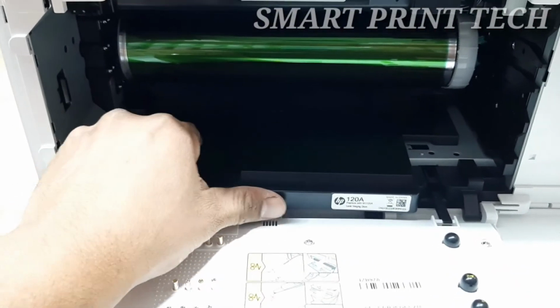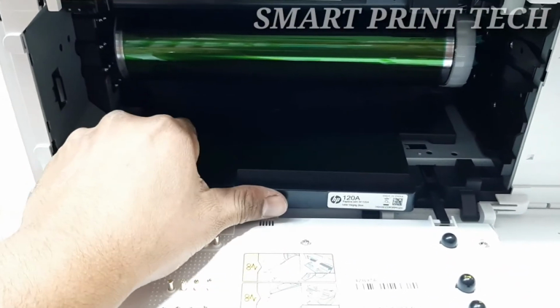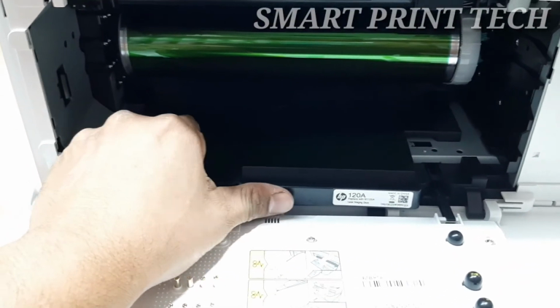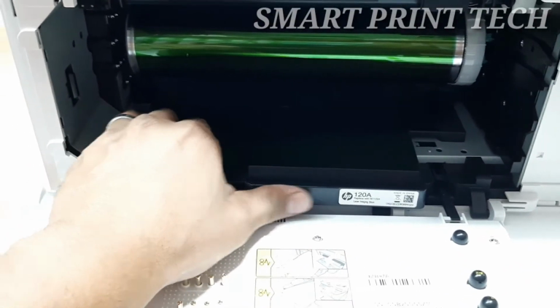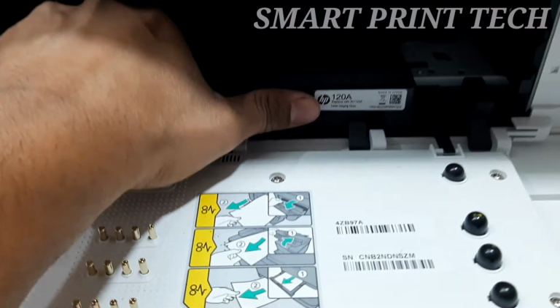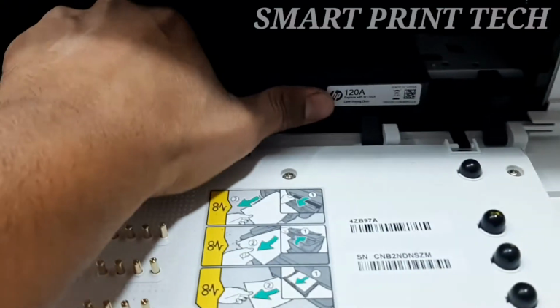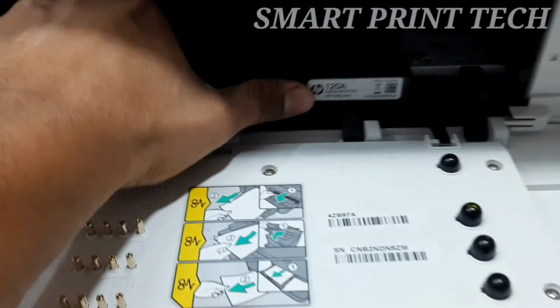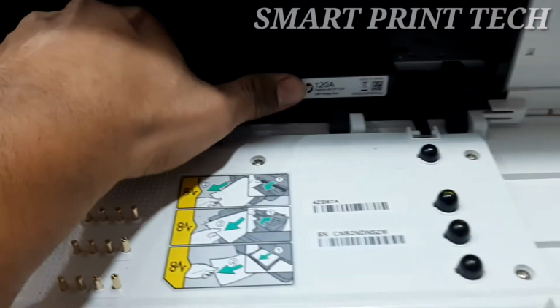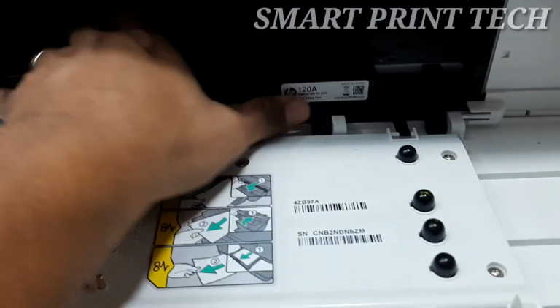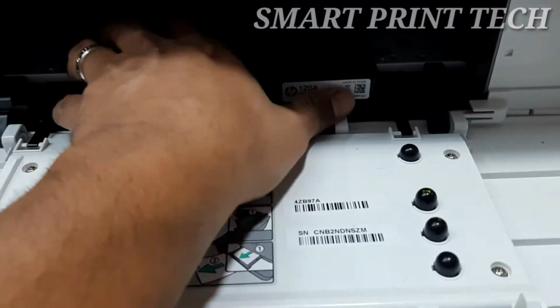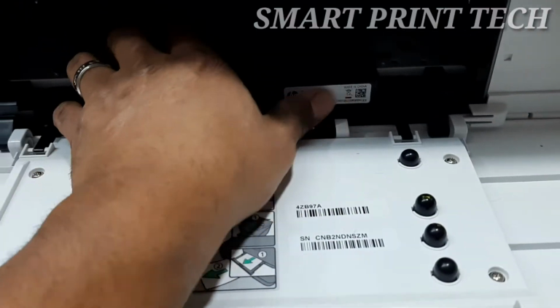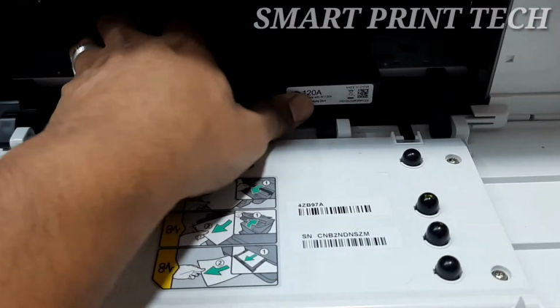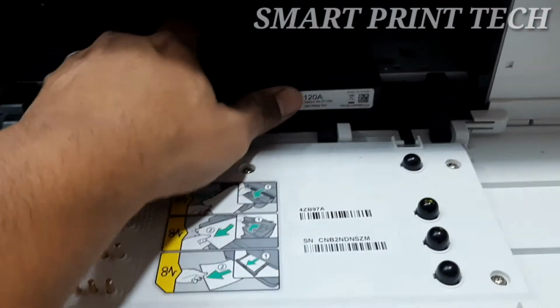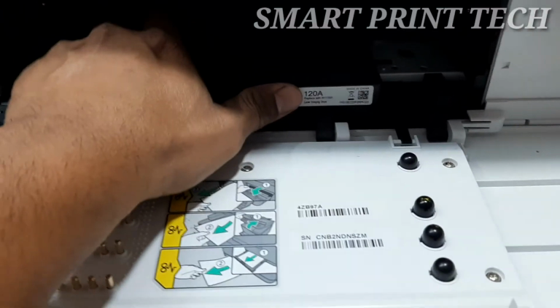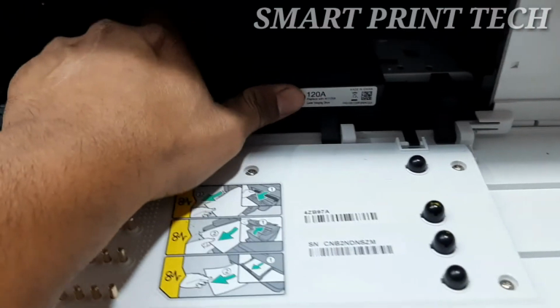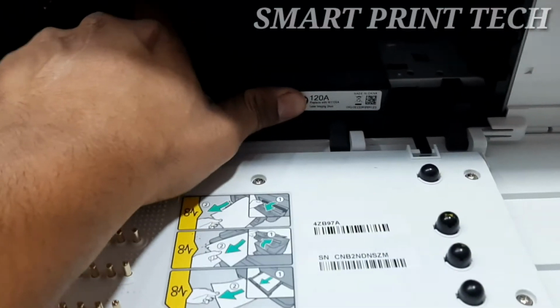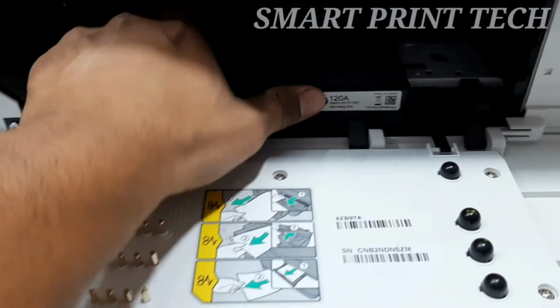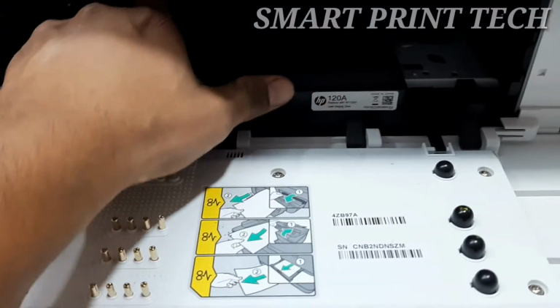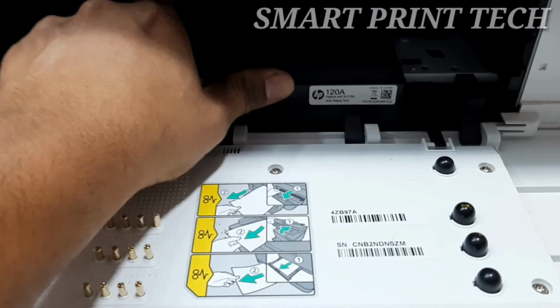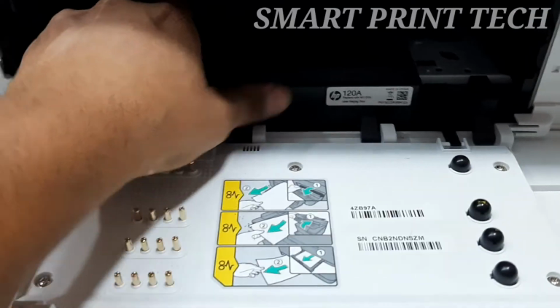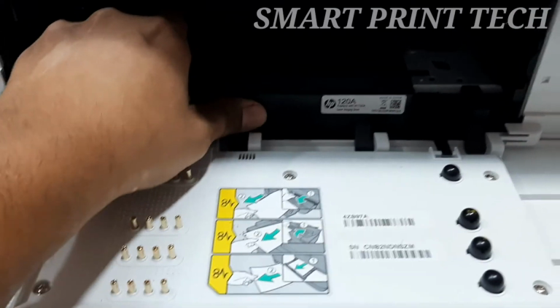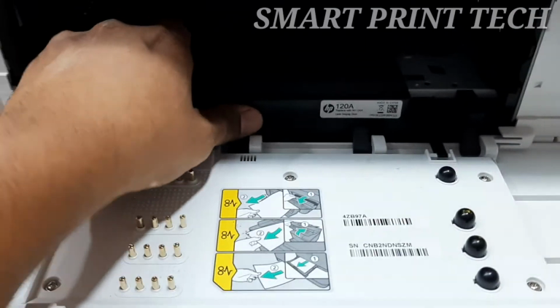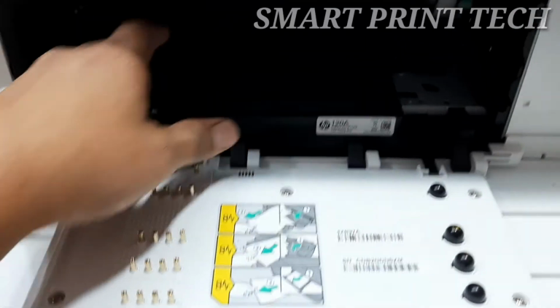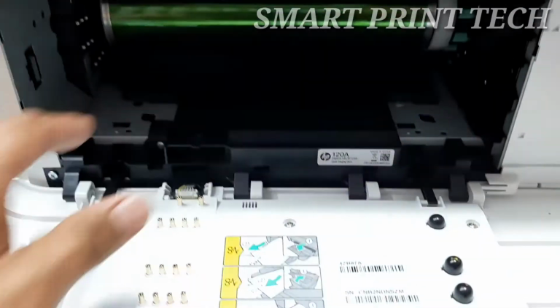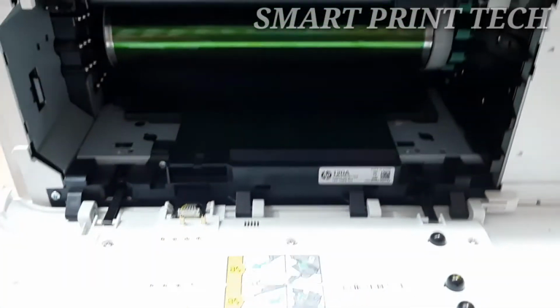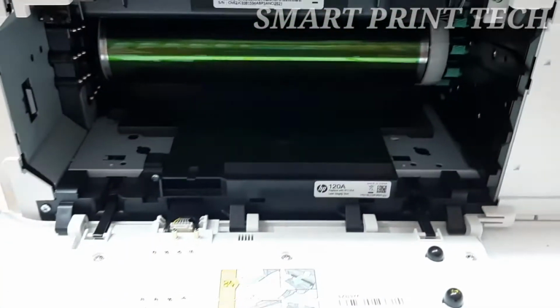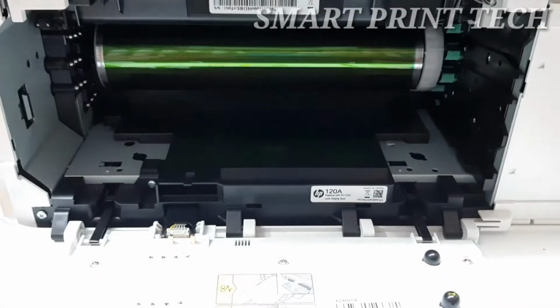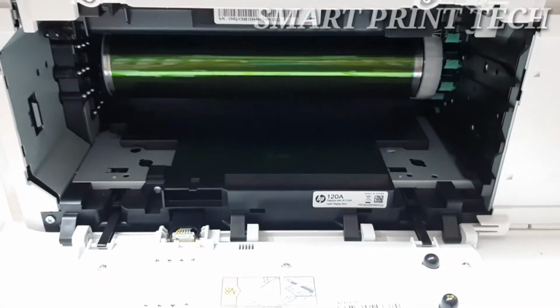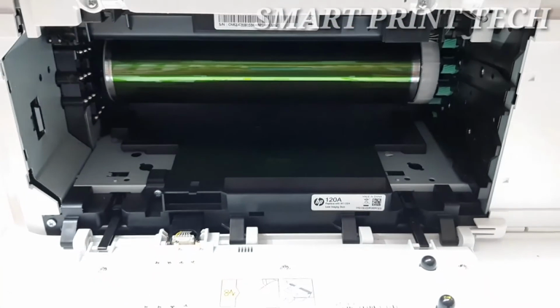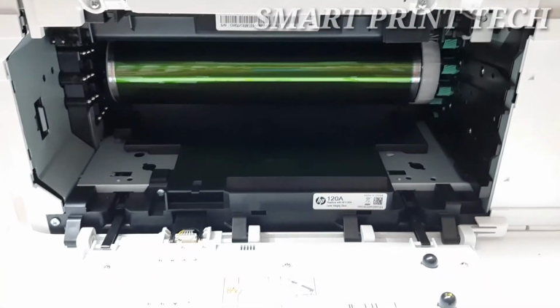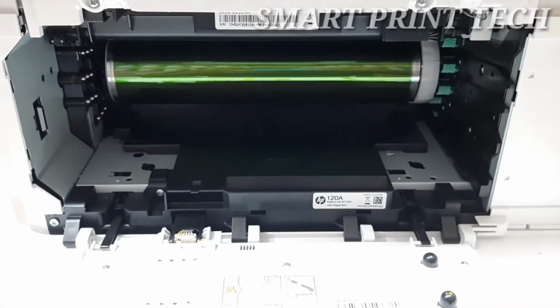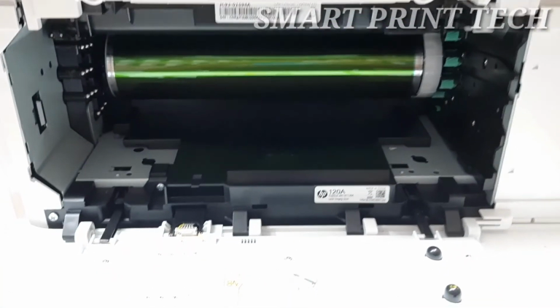Align the new imaging drum with the tracks inside the printer, then push the imaging drum in until it snaps into place.